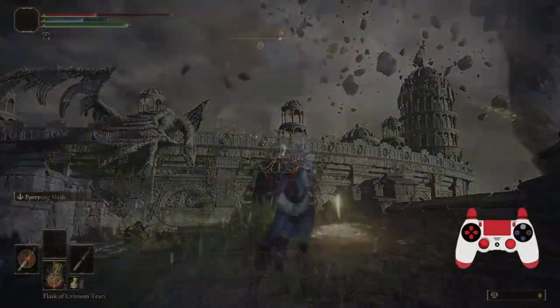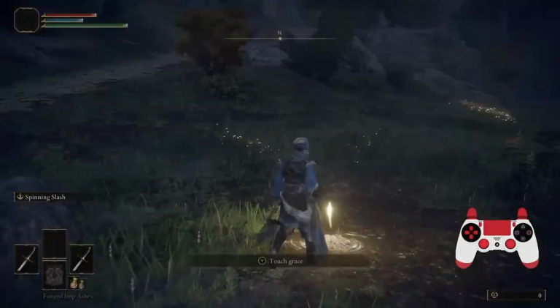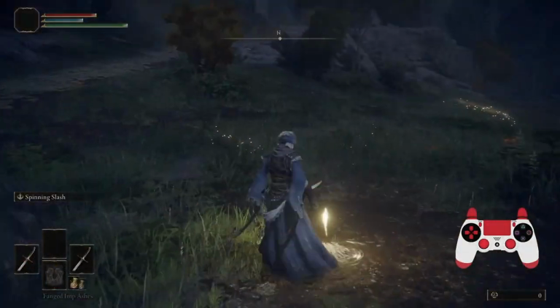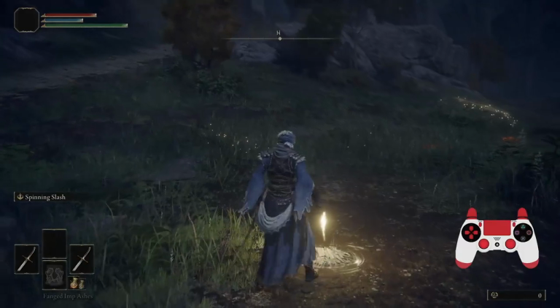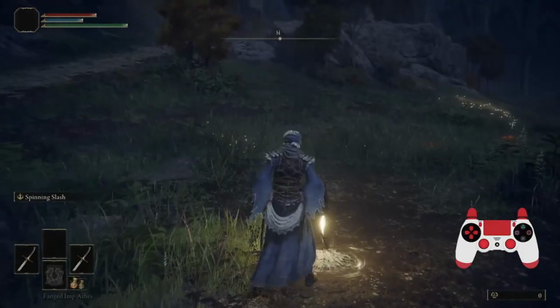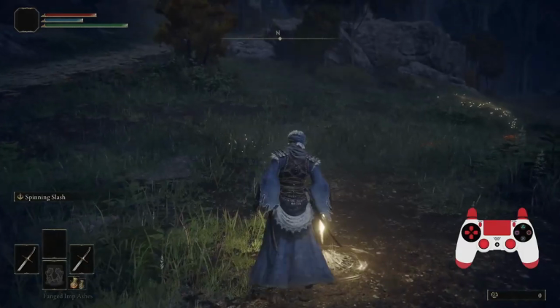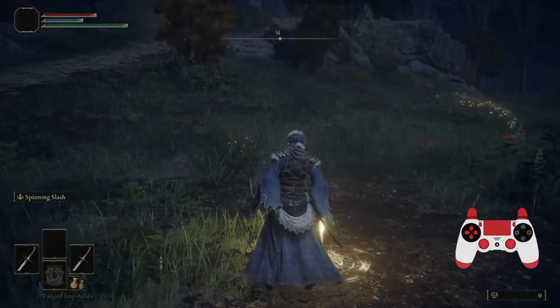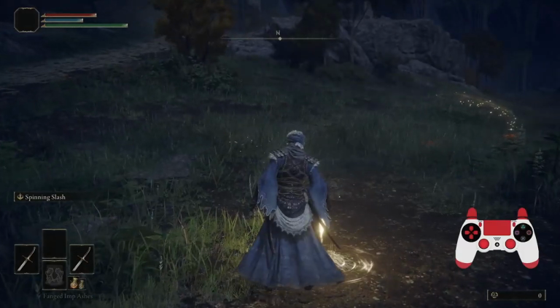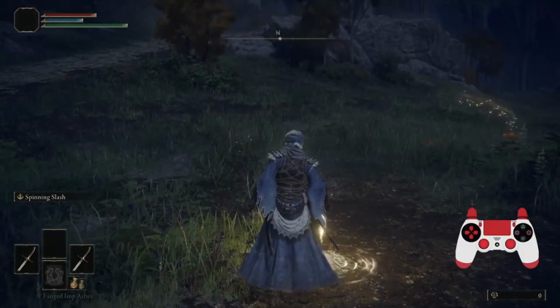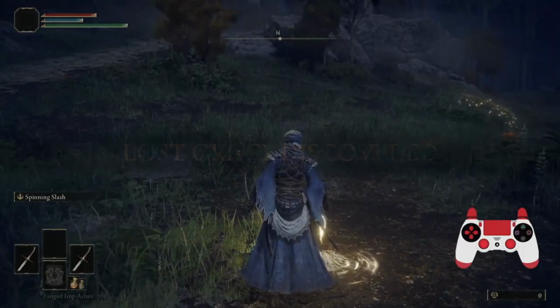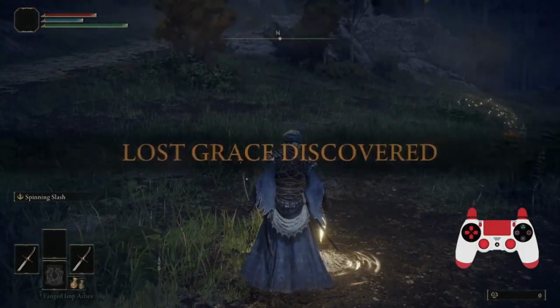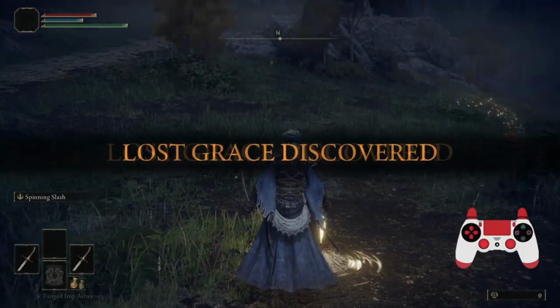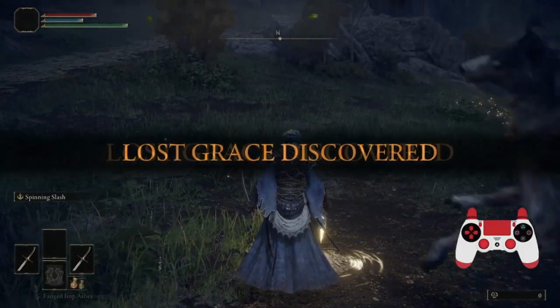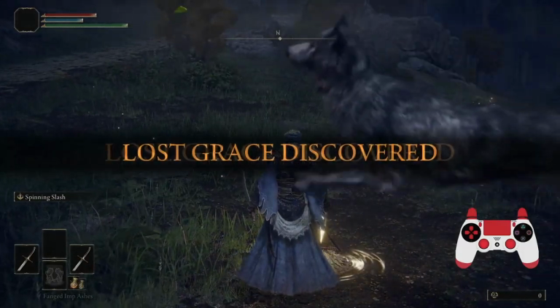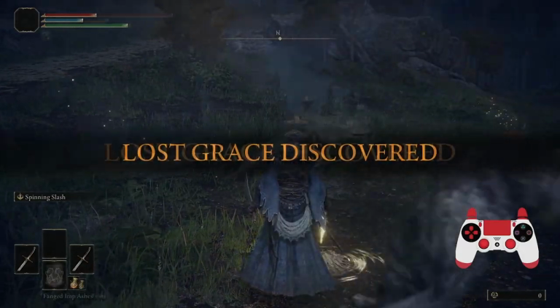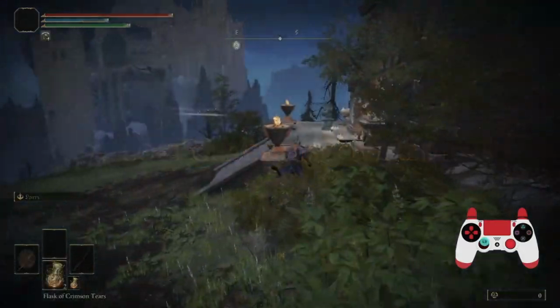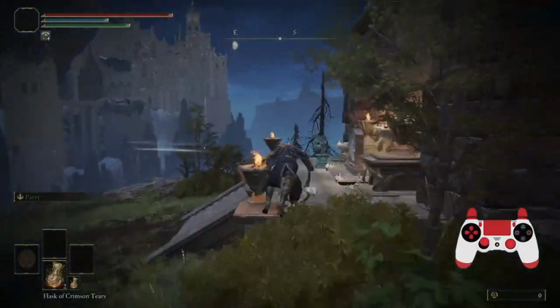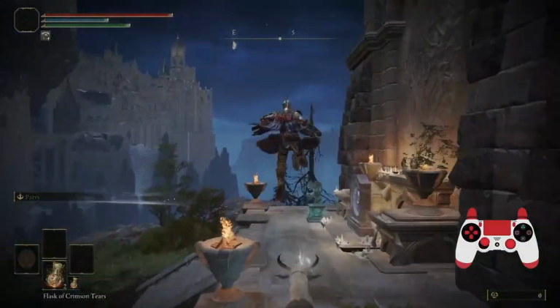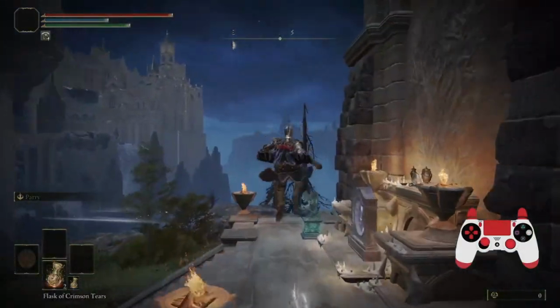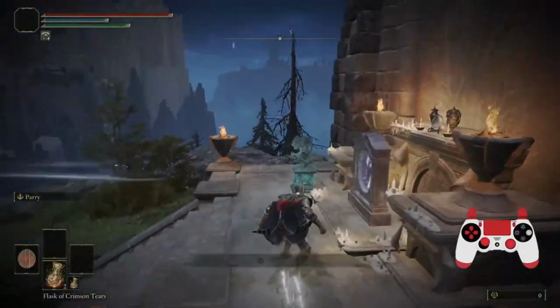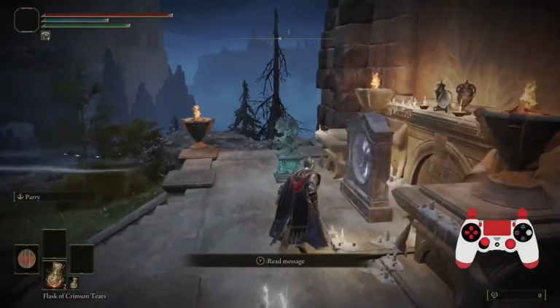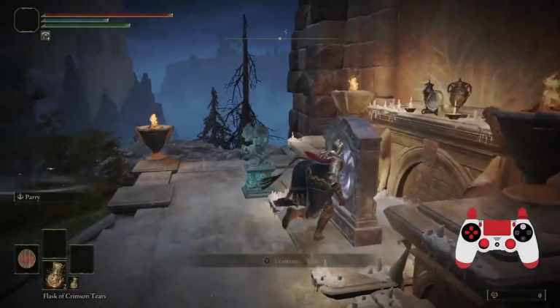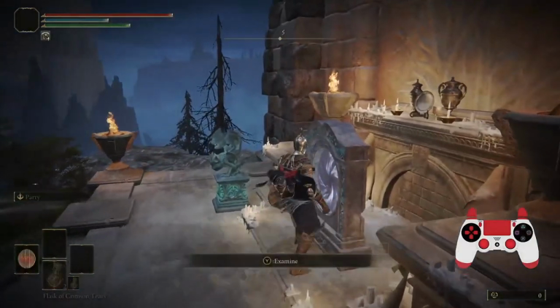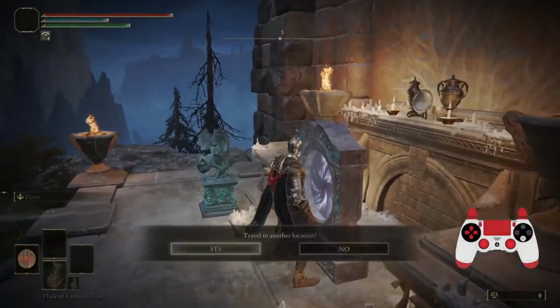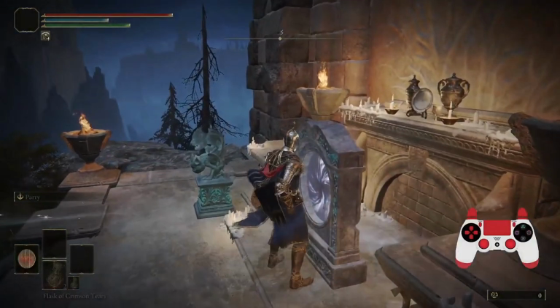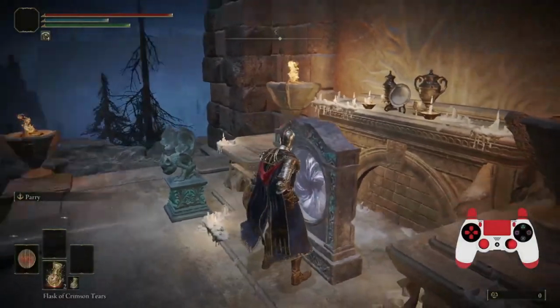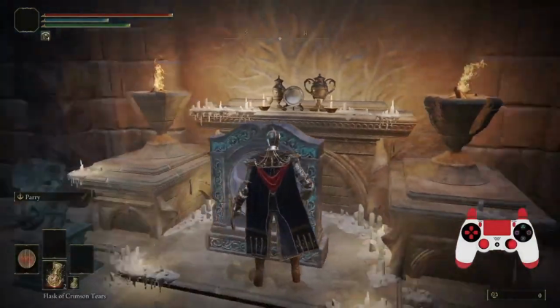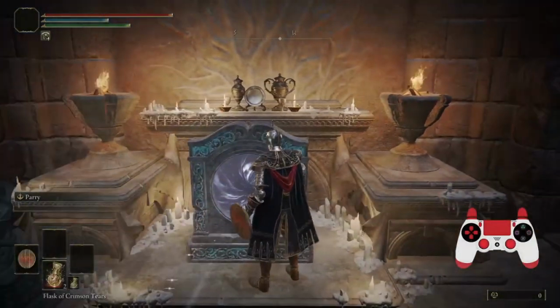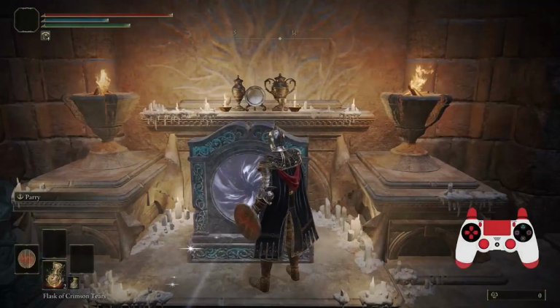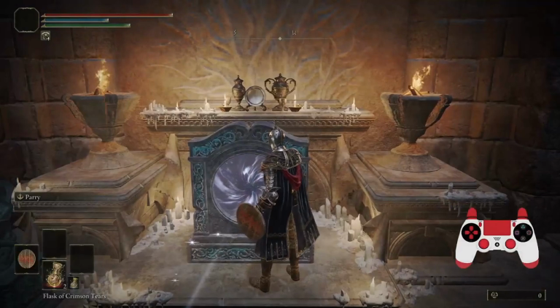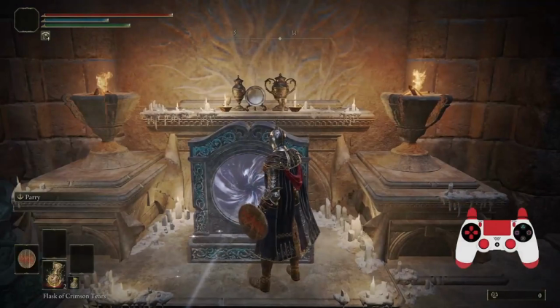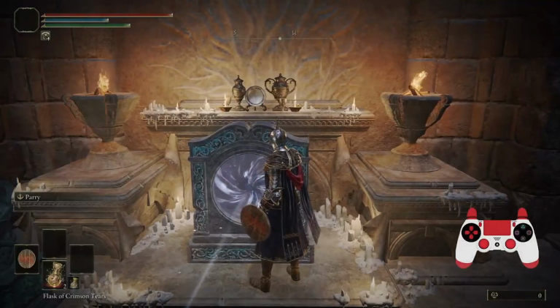For this setup we'll need the Stormhill Shack Grace unlocked. Next we'll go to the bottom tower of the Four Belfries to enter the Furumazula preview.